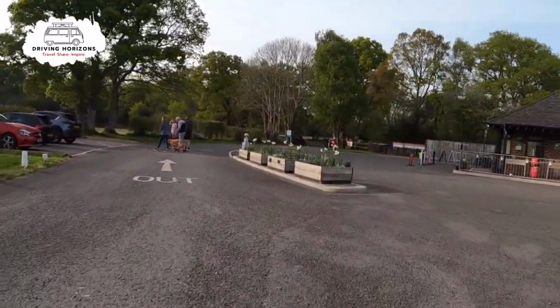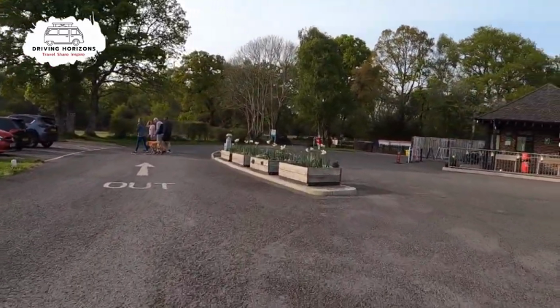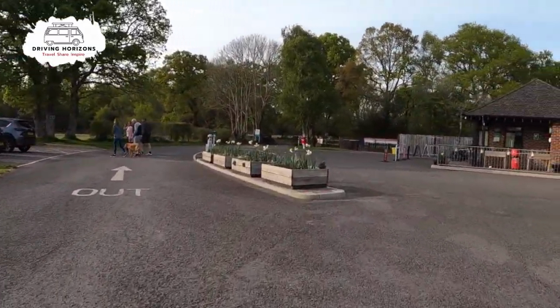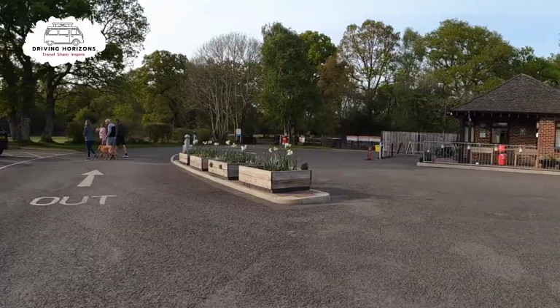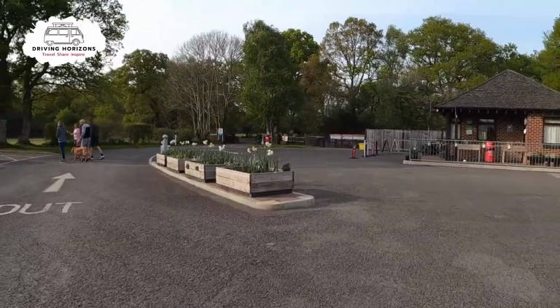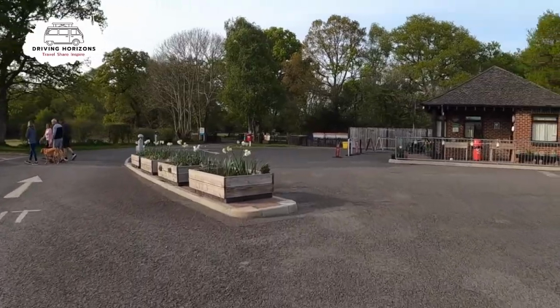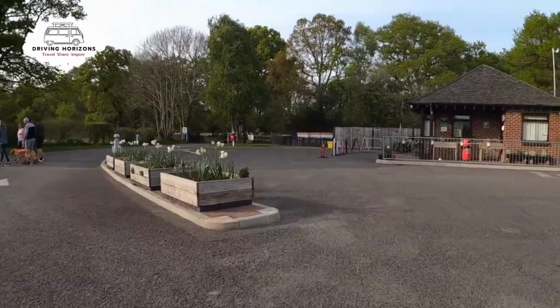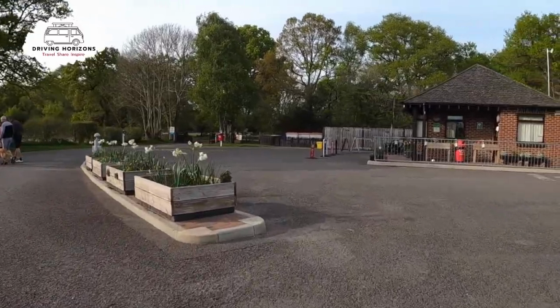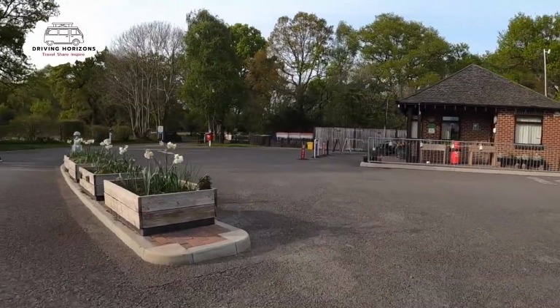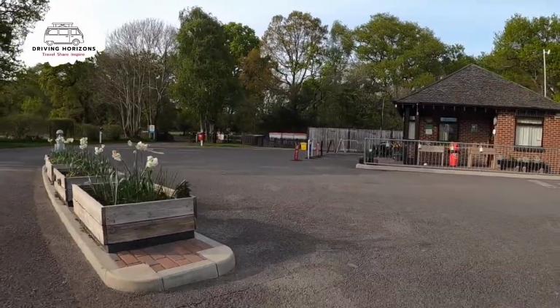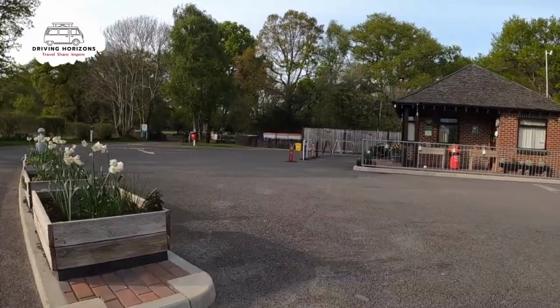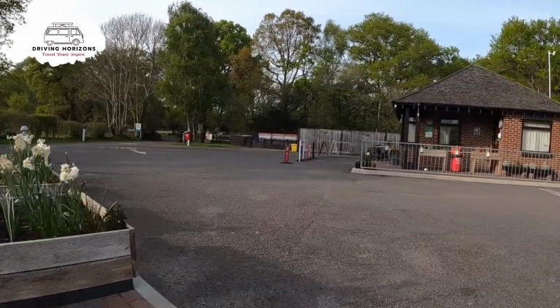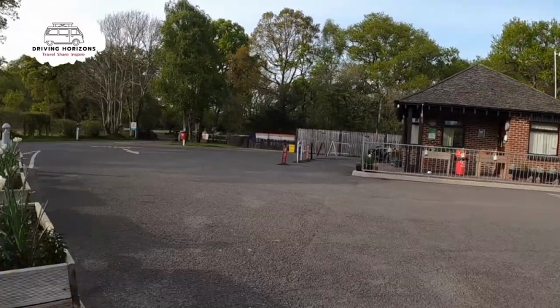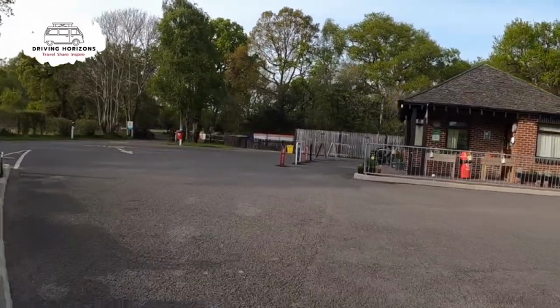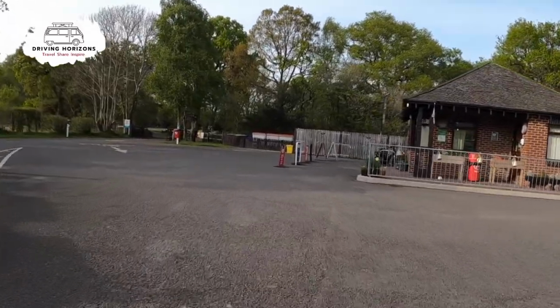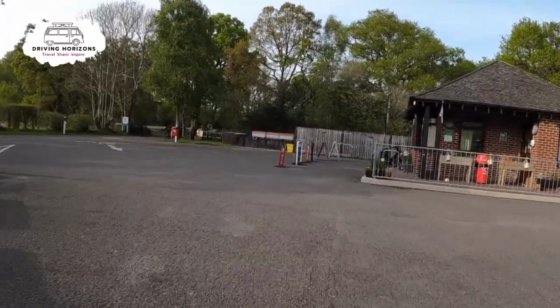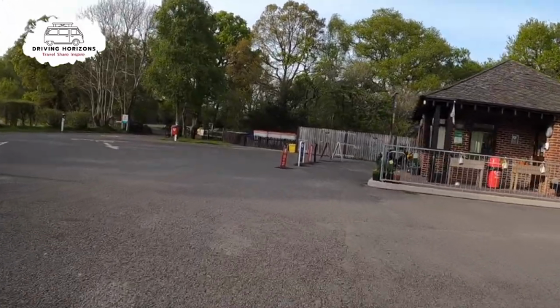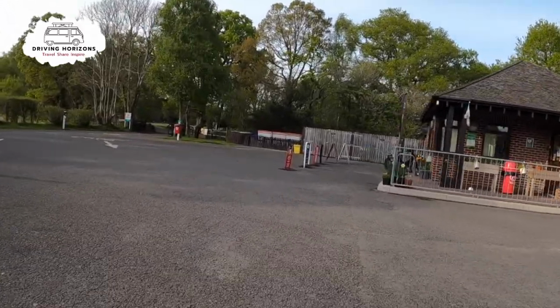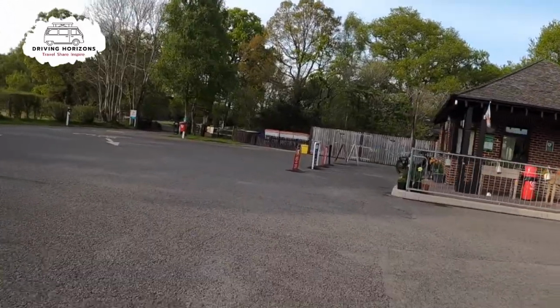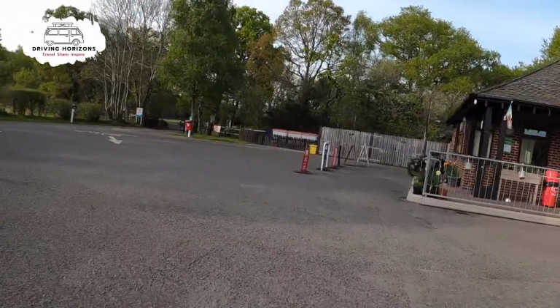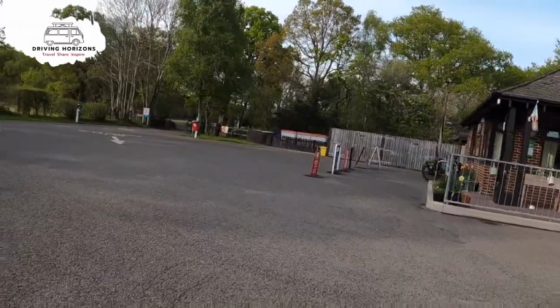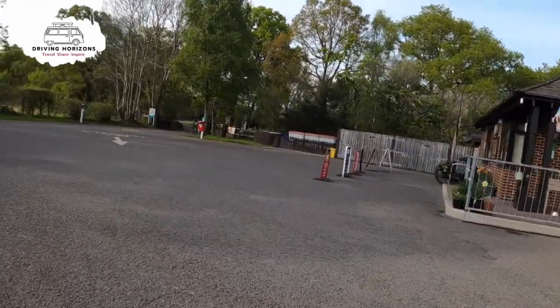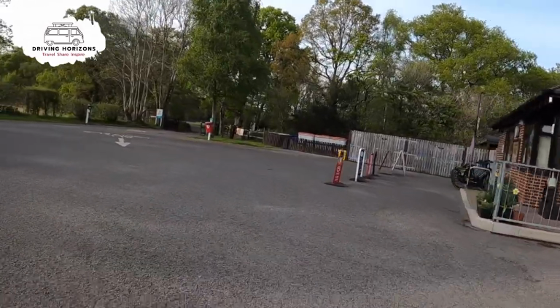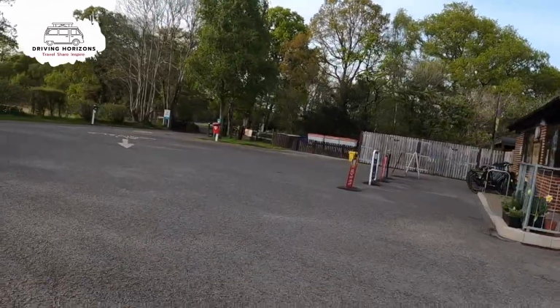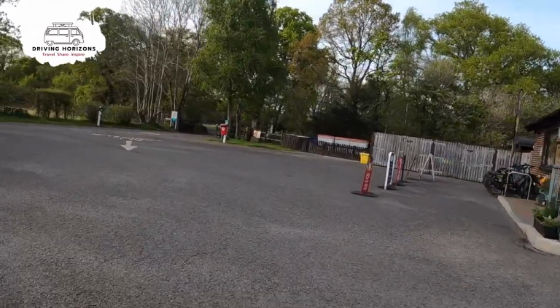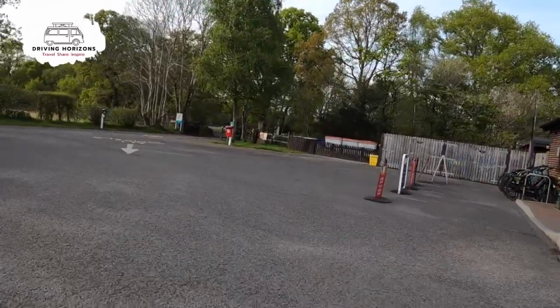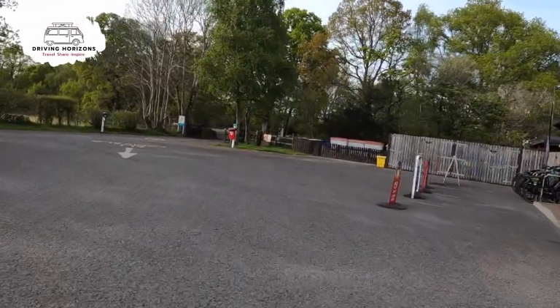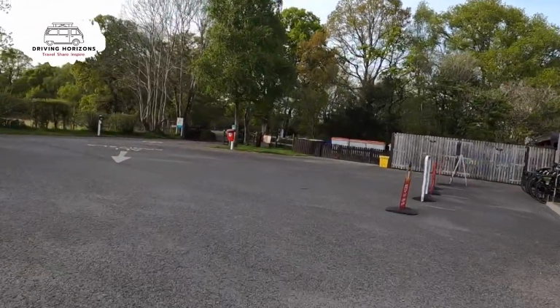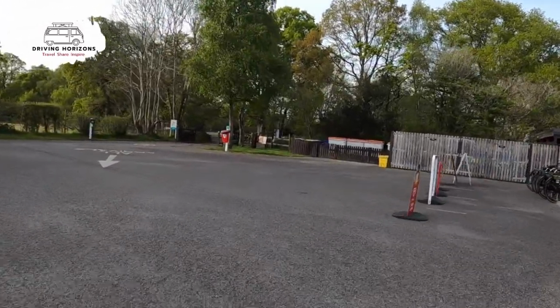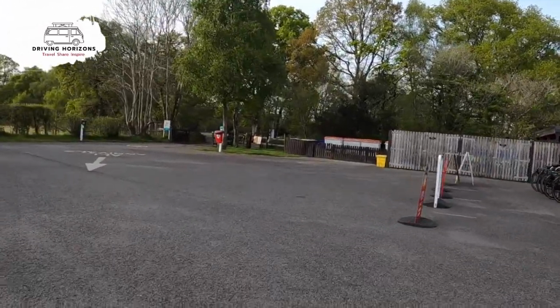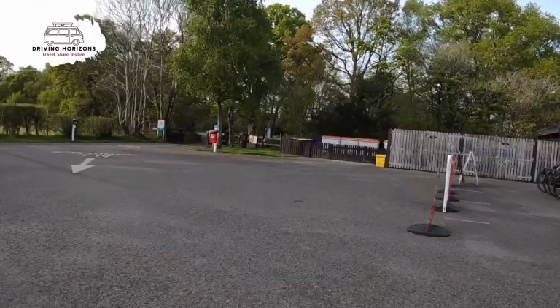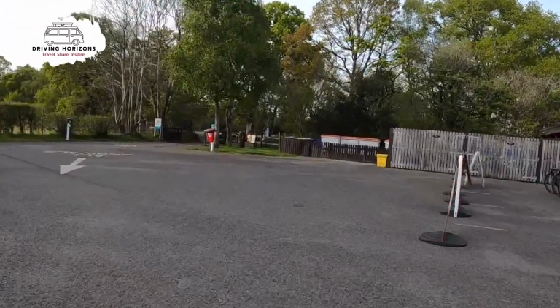Here we are back at the main entrance where we came in, and we are now going to take a look at the rest of the facilities.